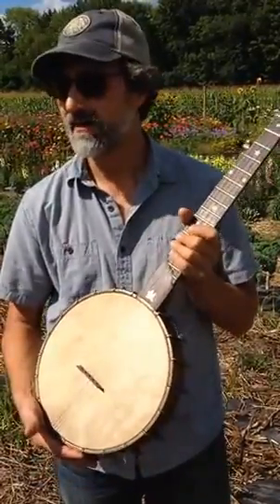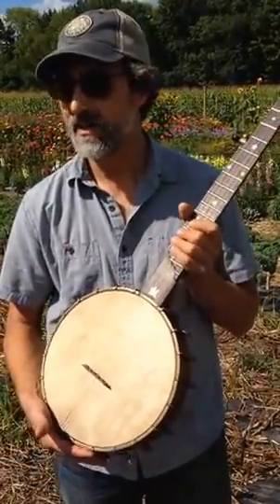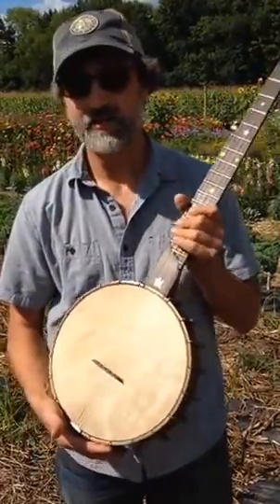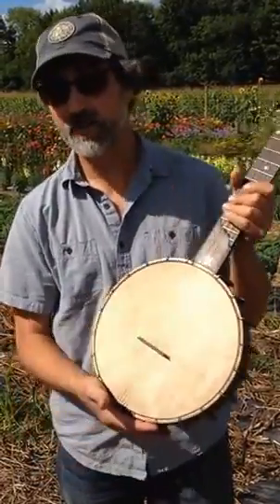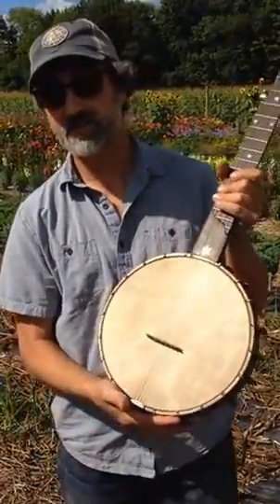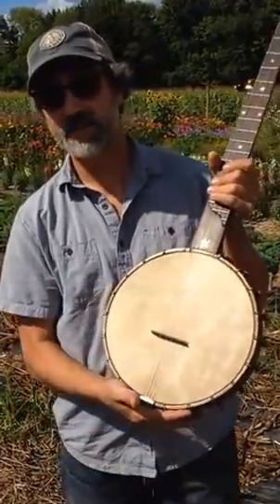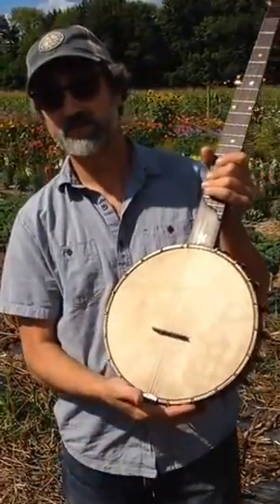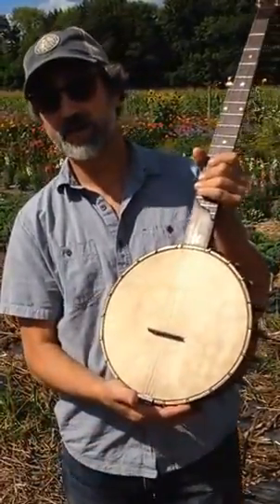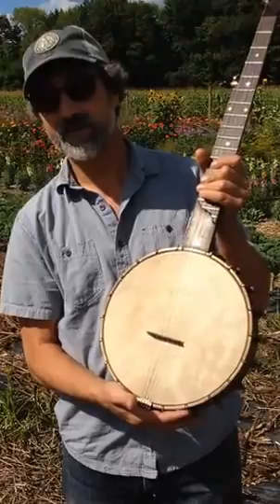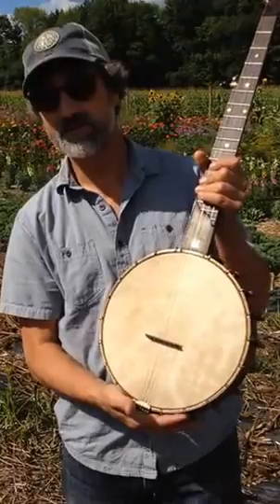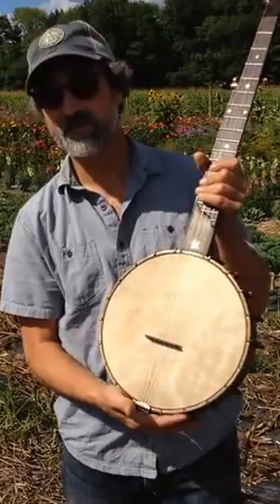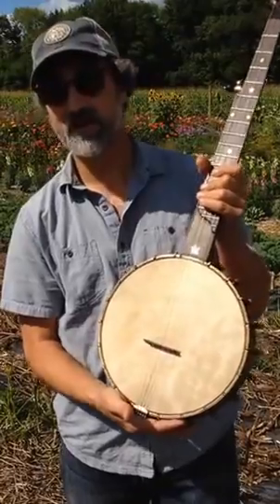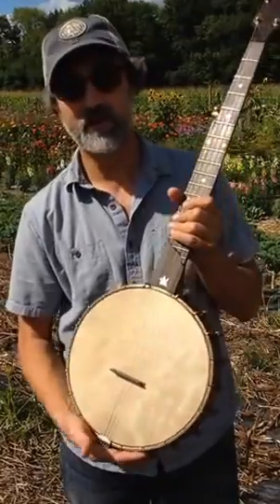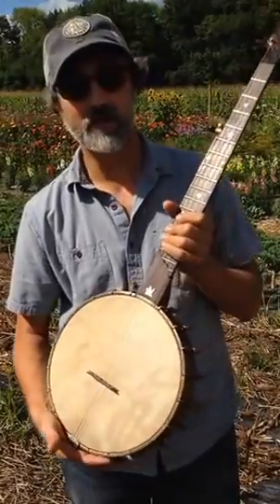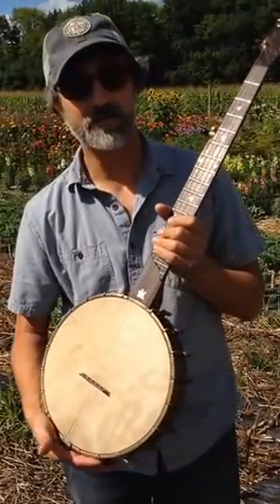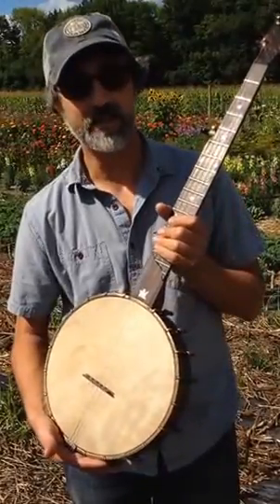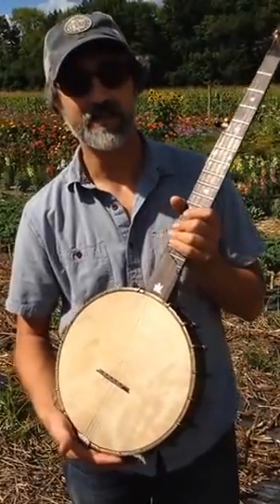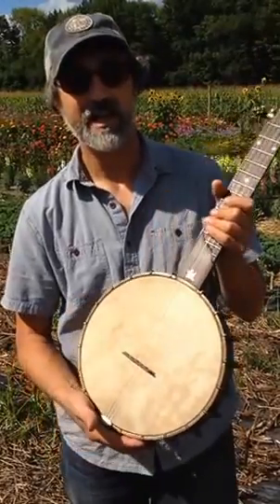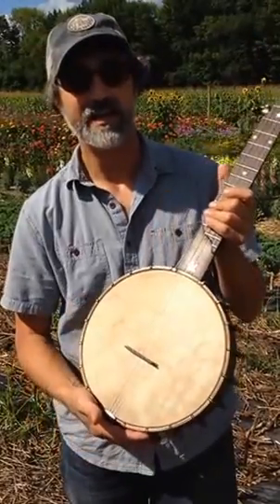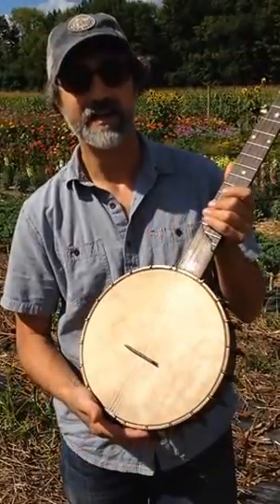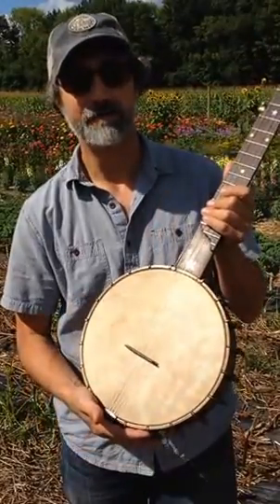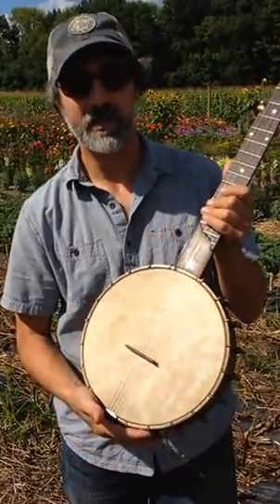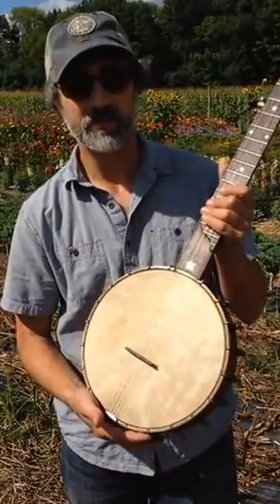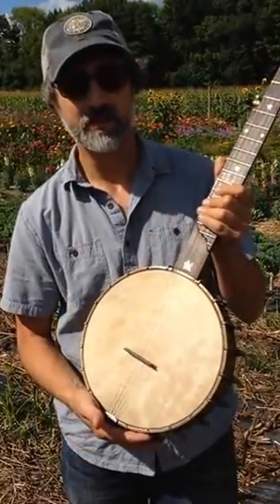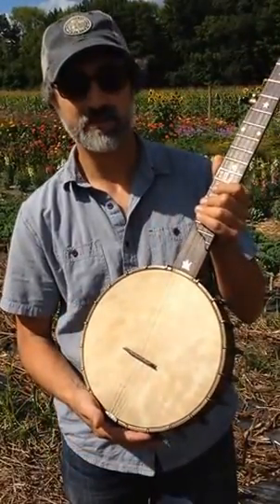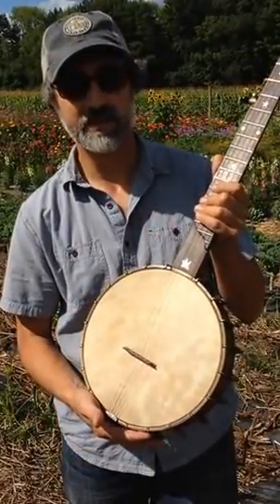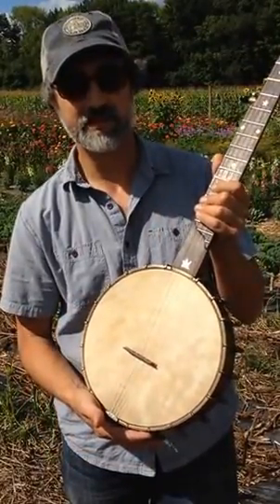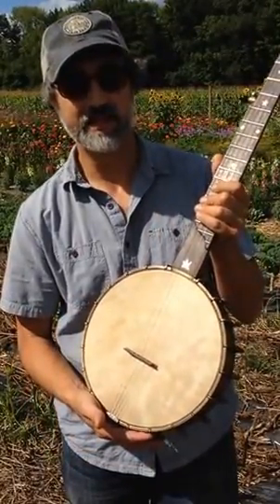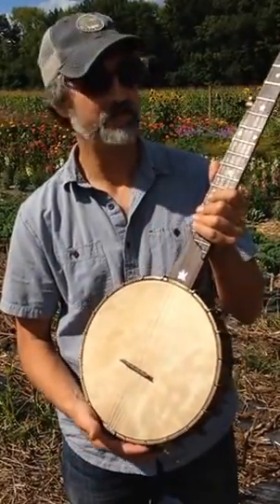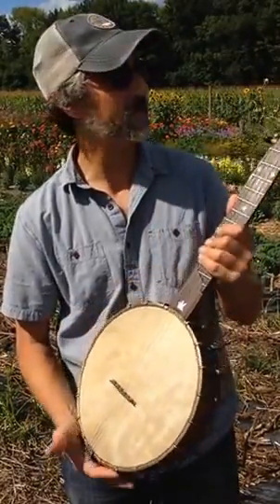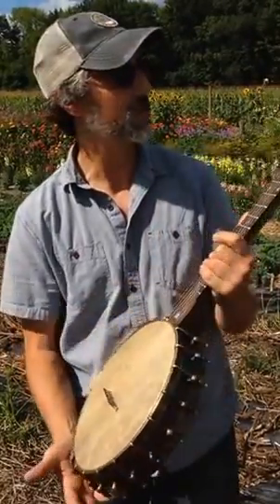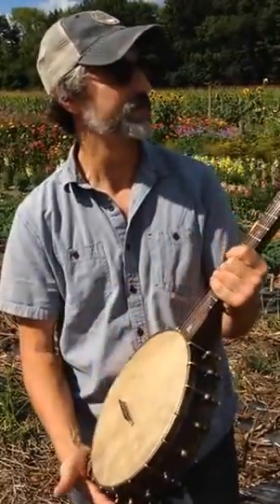And you can win this banjo for $5 — for a $5 raffle ticket. I'll put the link to that with this post.